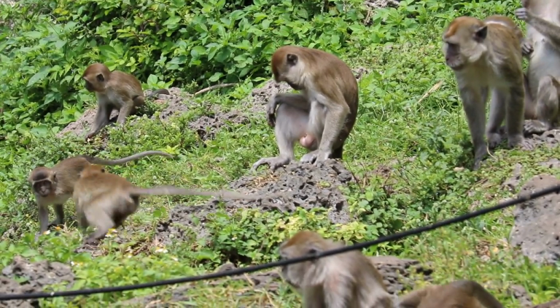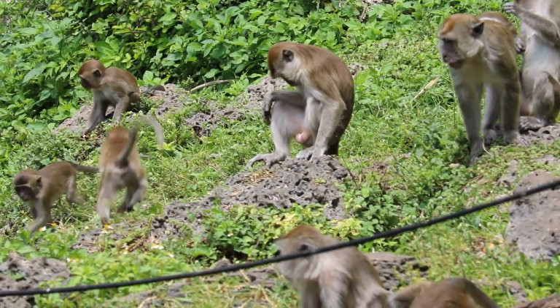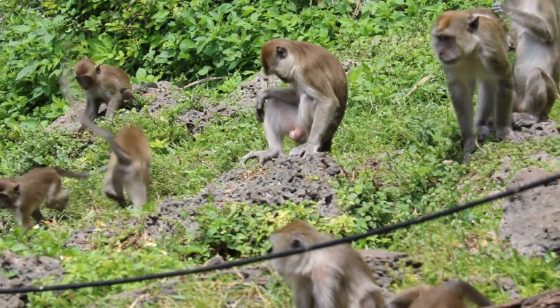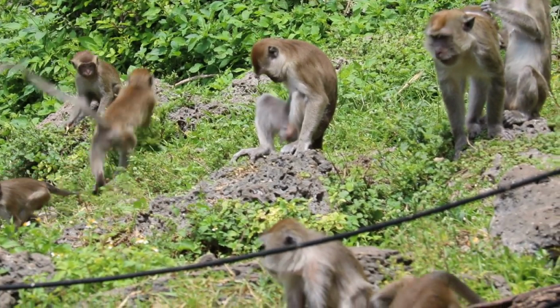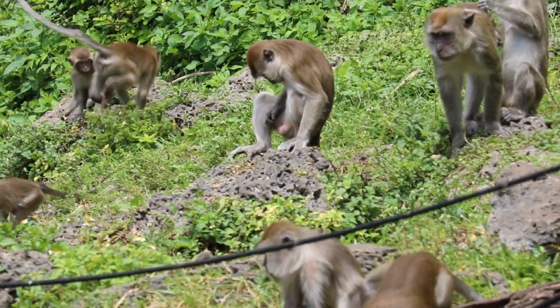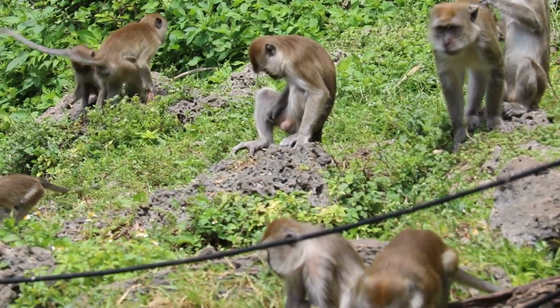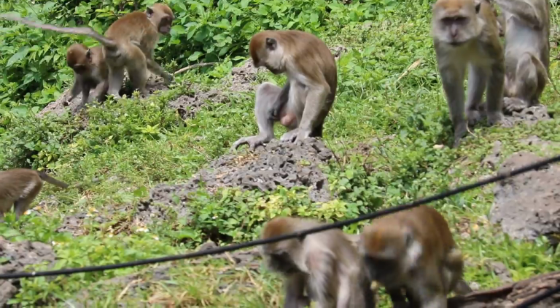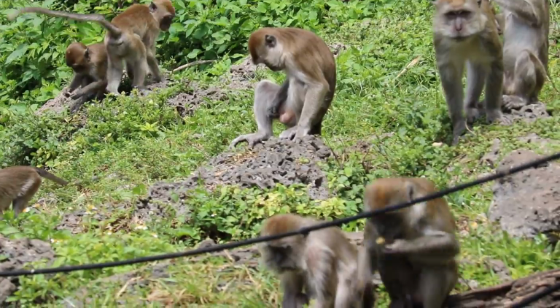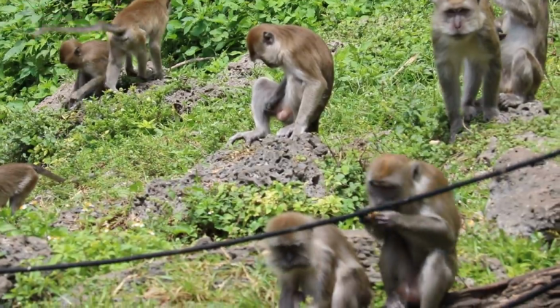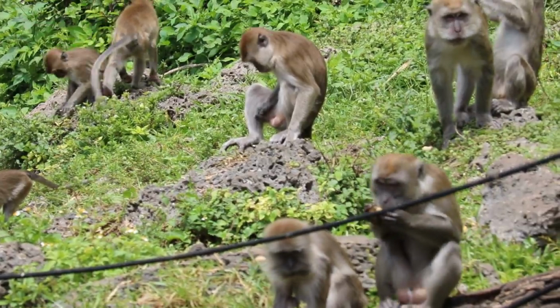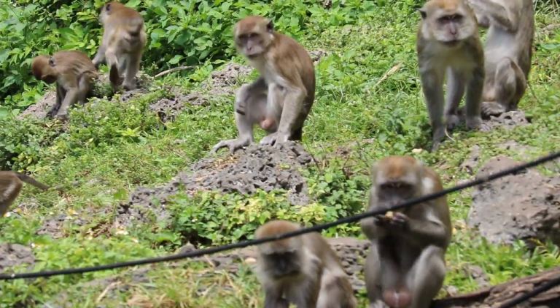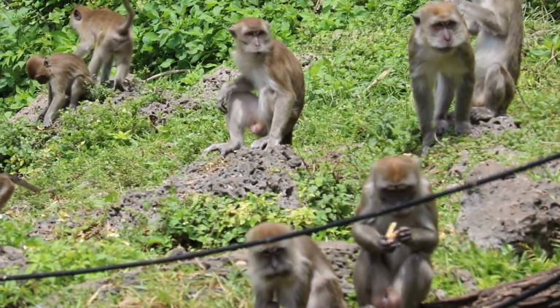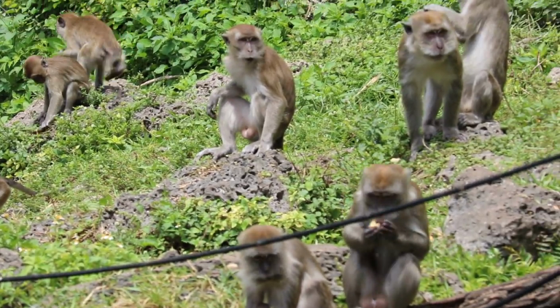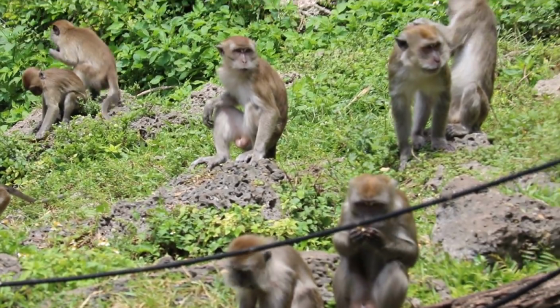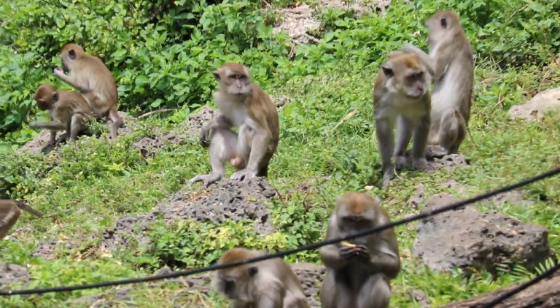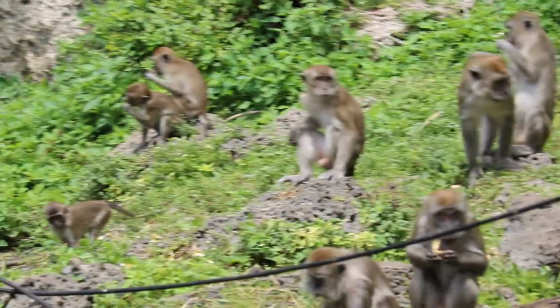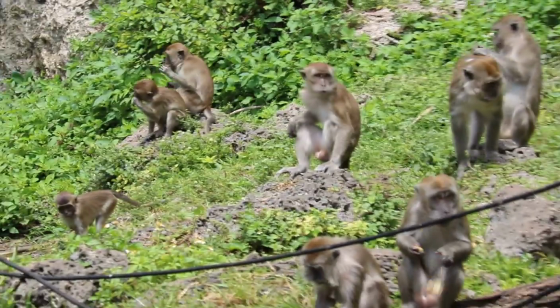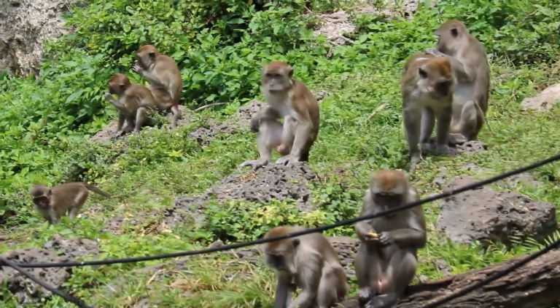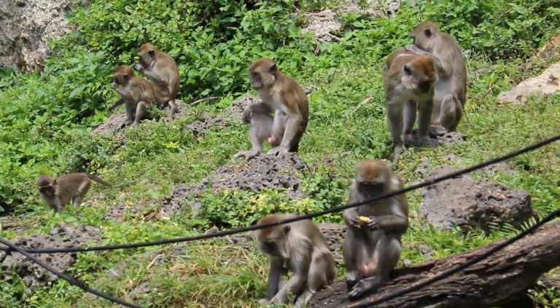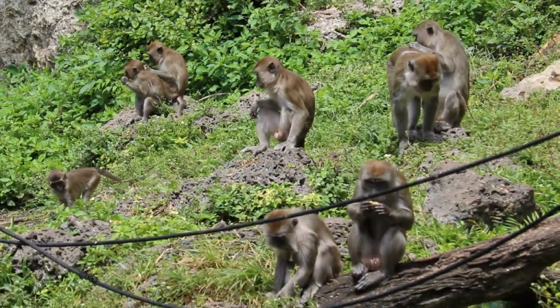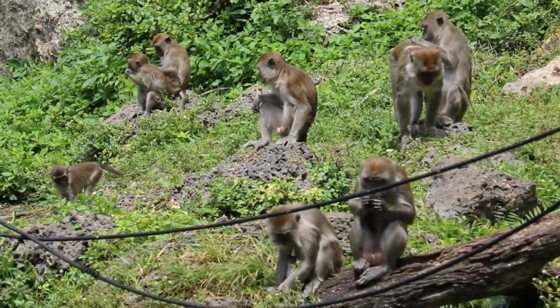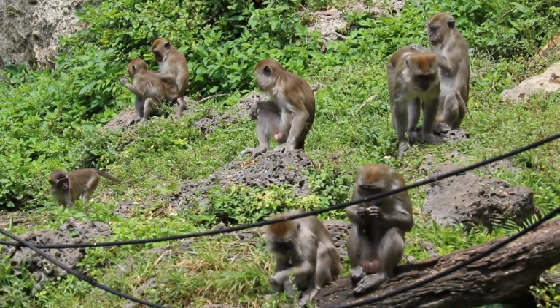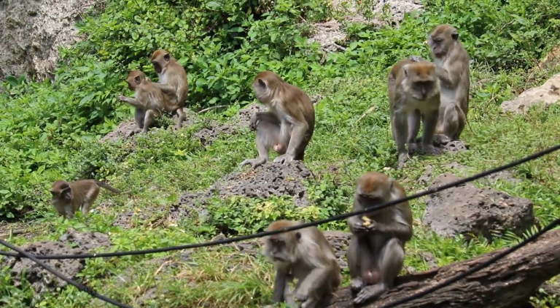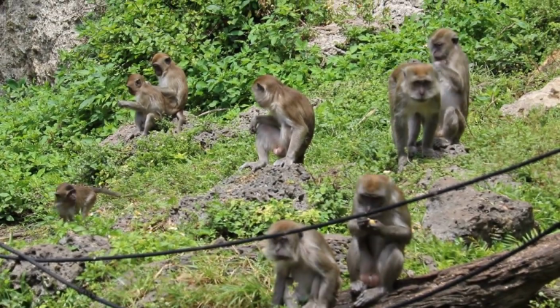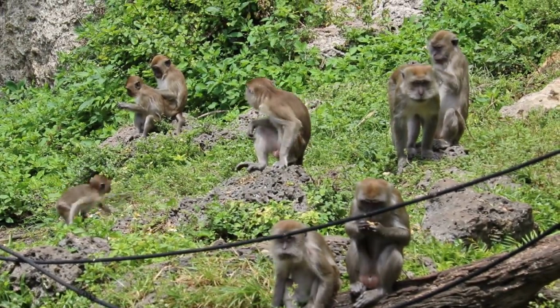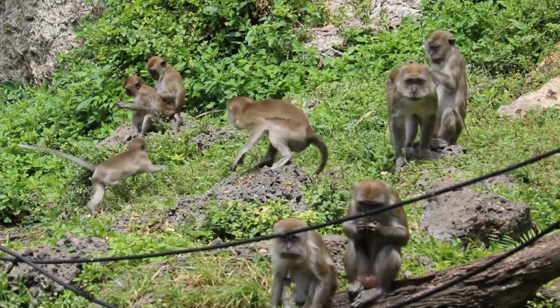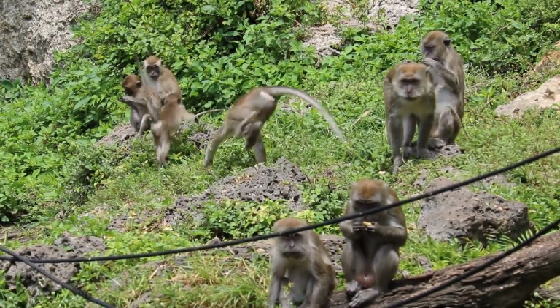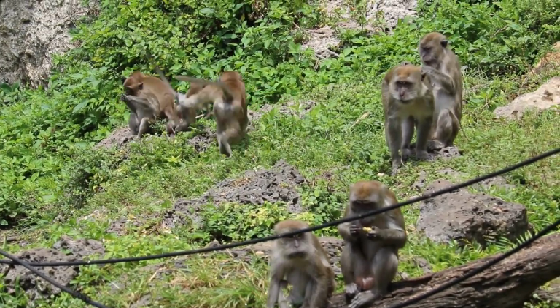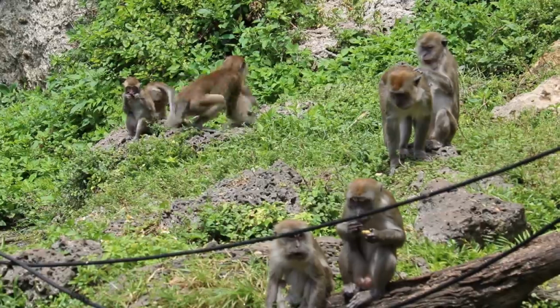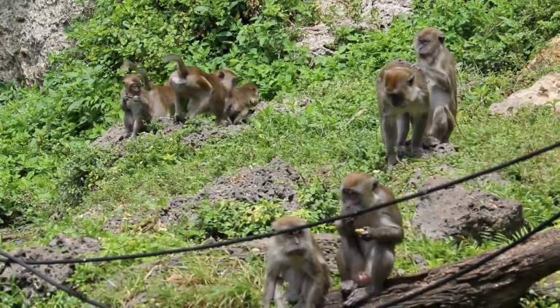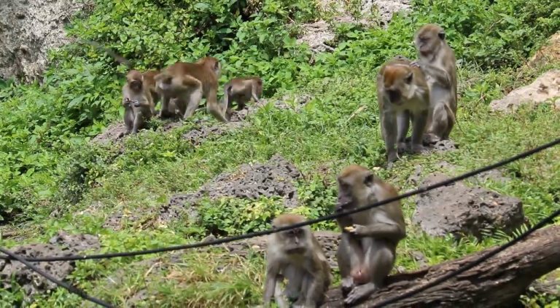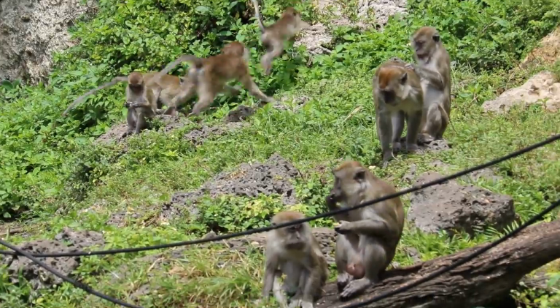As a leader, he gets the first choice of a place to eat, sleep, and walk. He also gets the first choice of food and females.